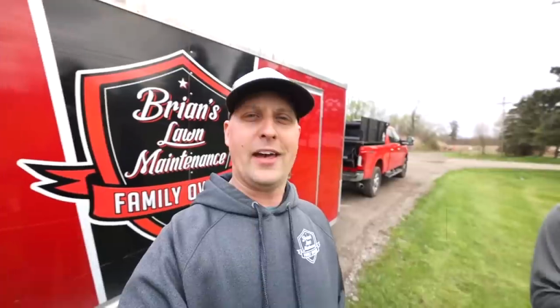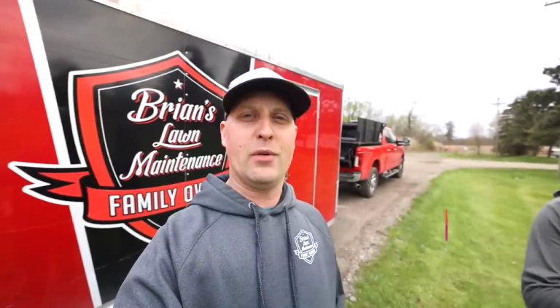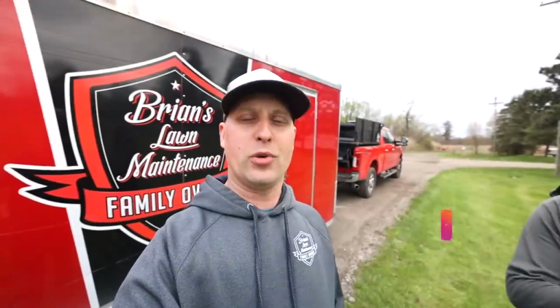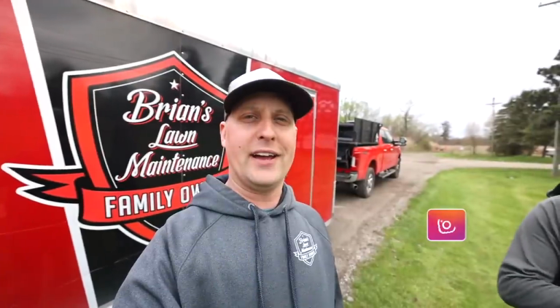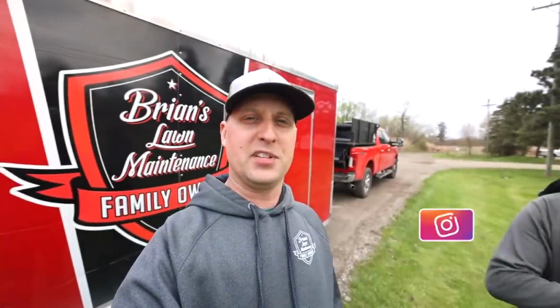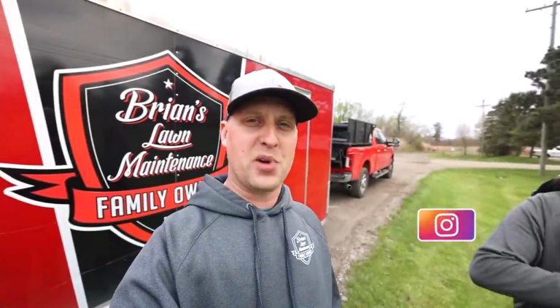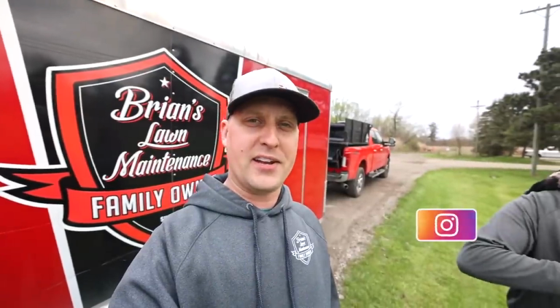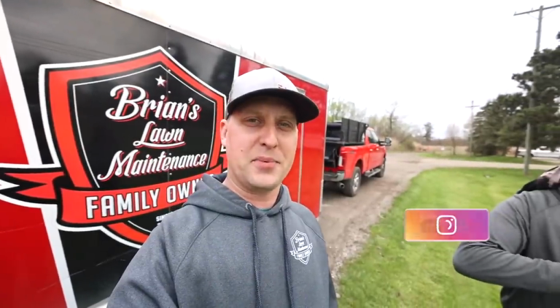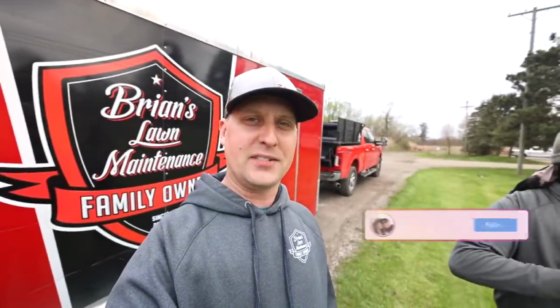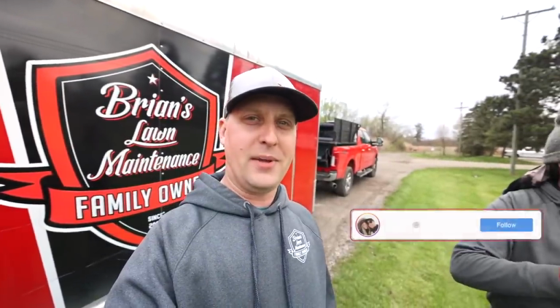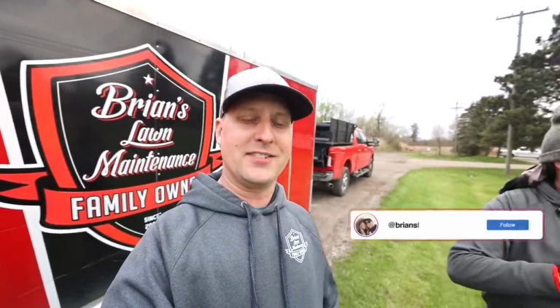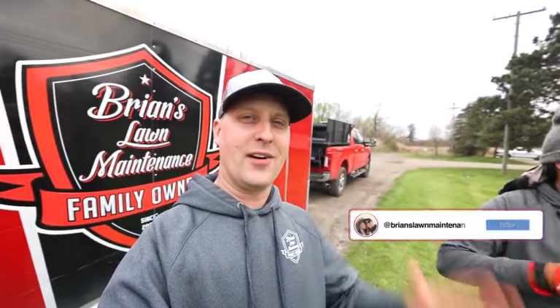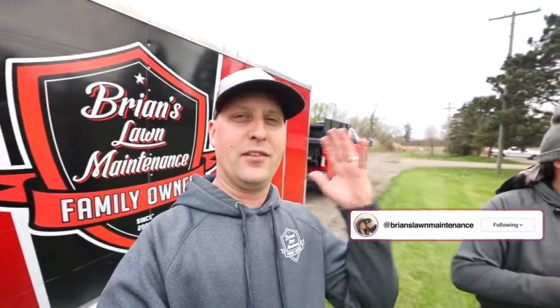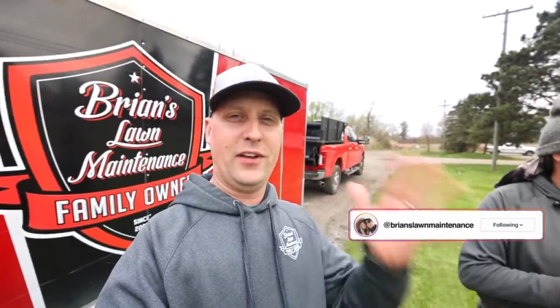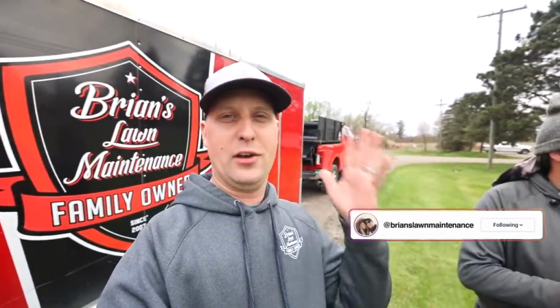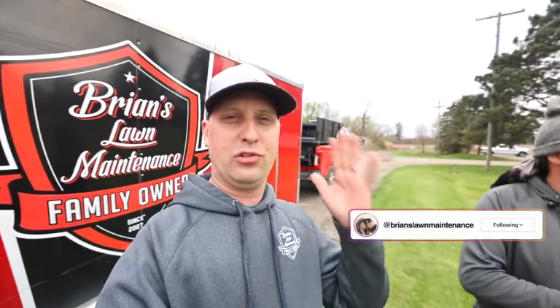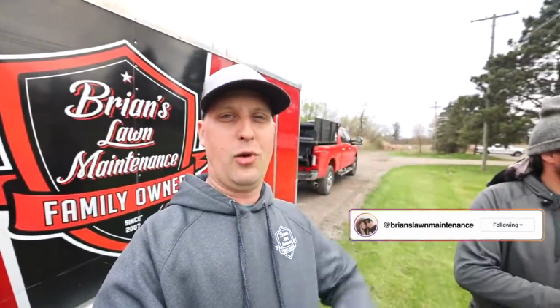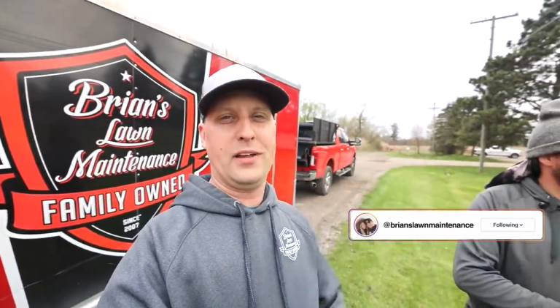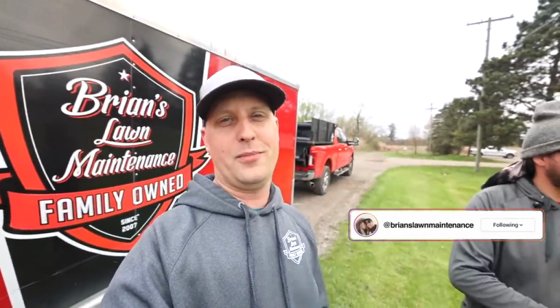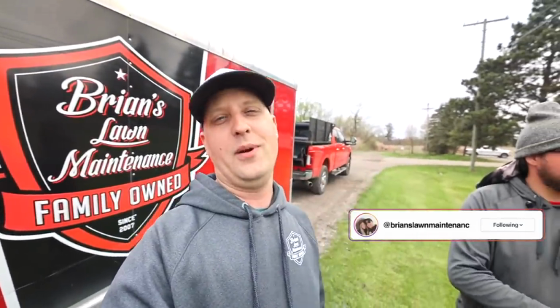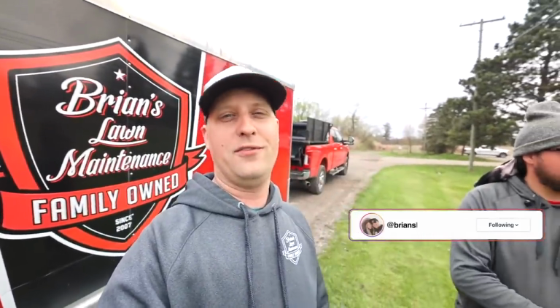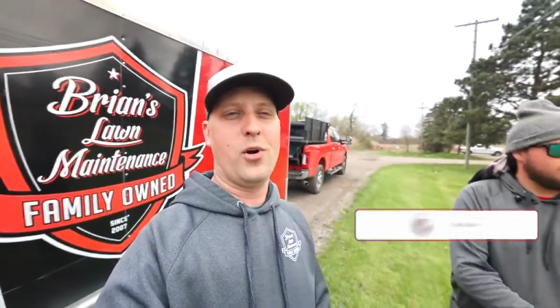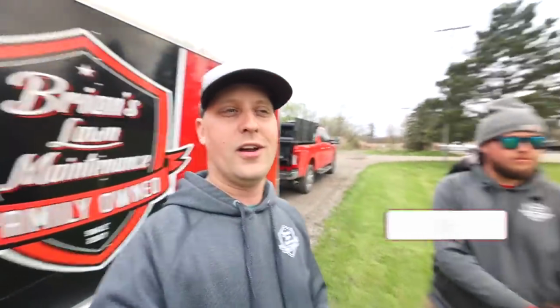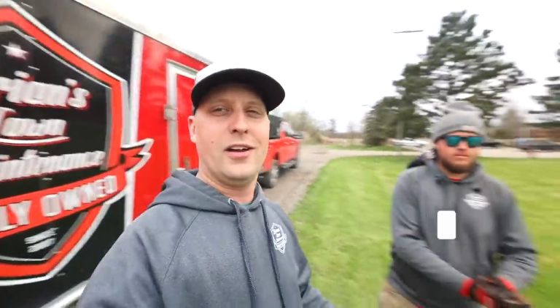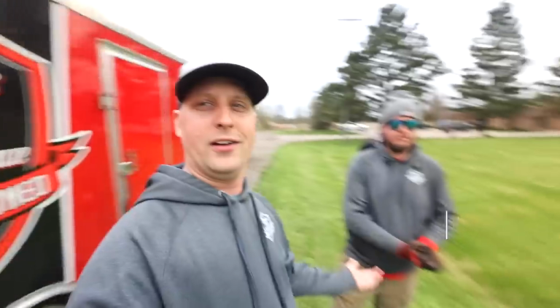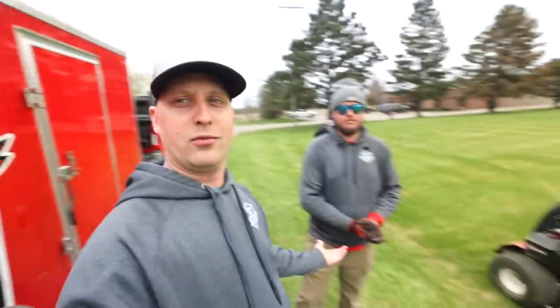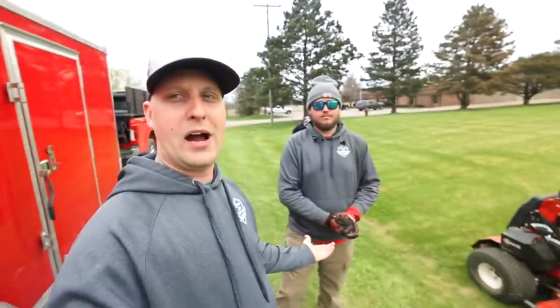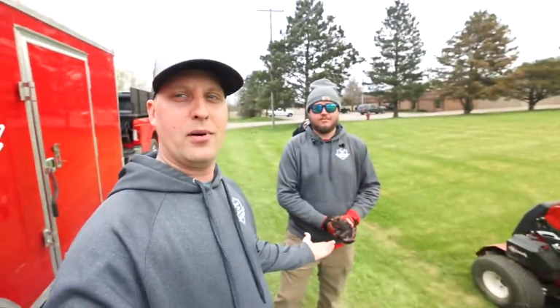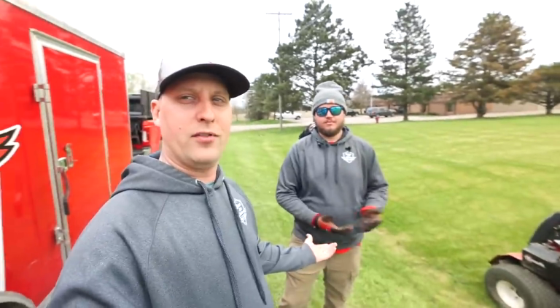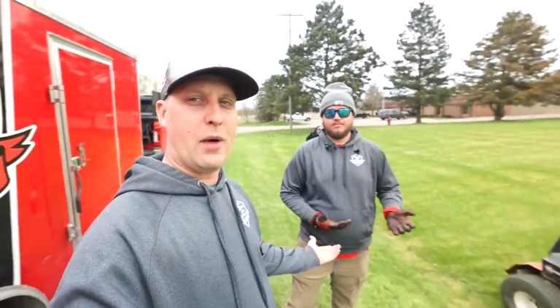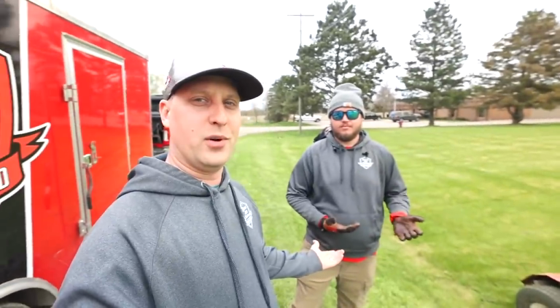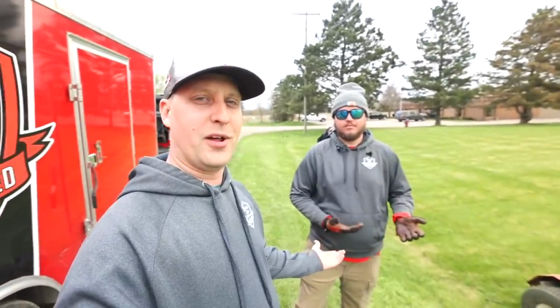Hey, what's going on guys? Brian here, Brian's Lawn Maintenance. Alright, the video so many of you have been waiting for. Rob, how are we doing brother?